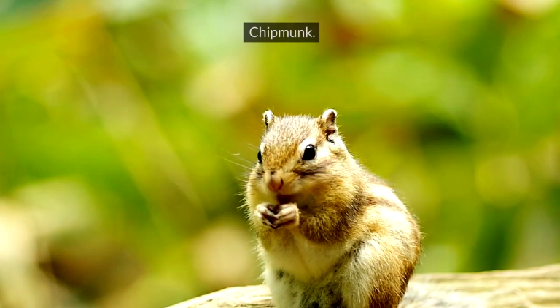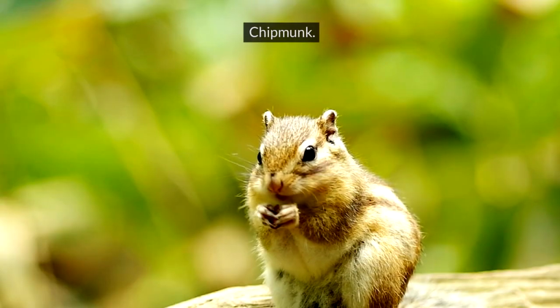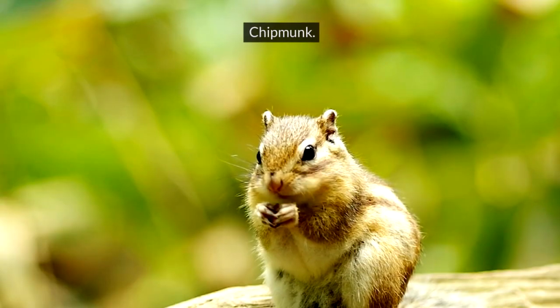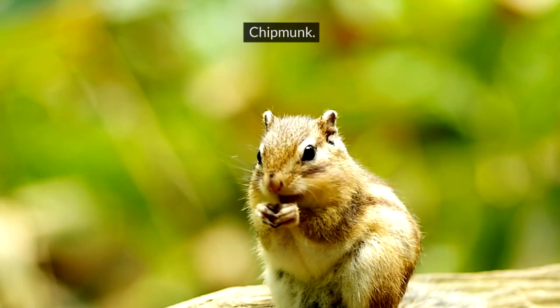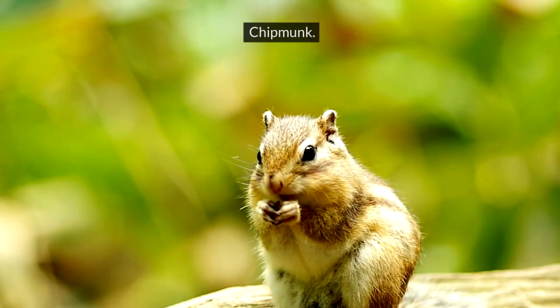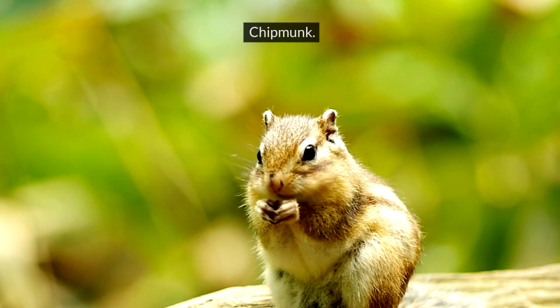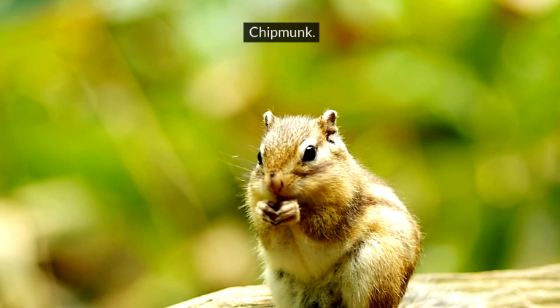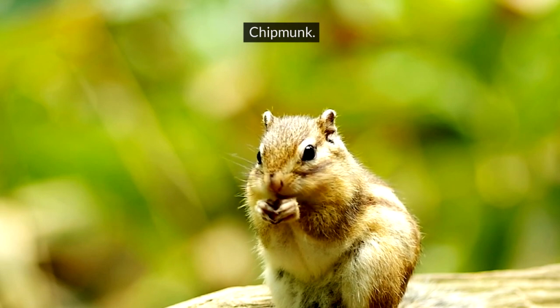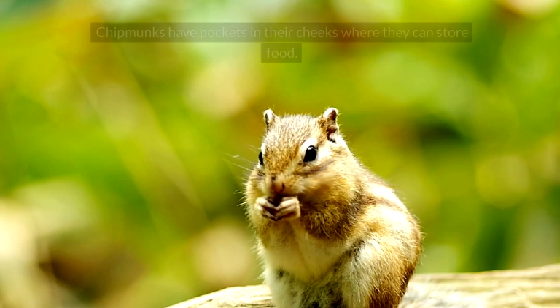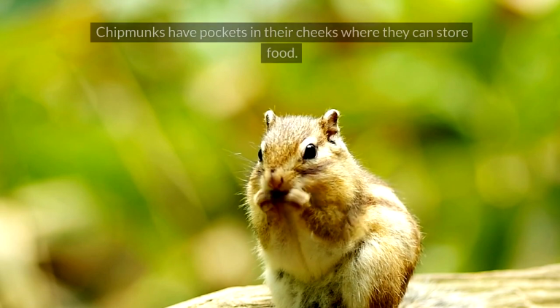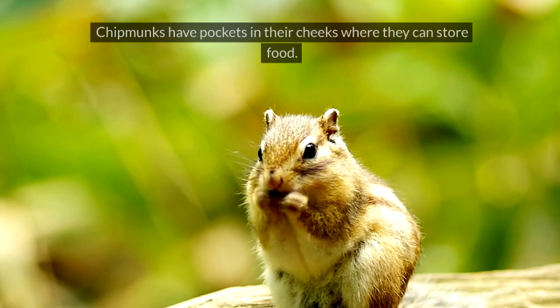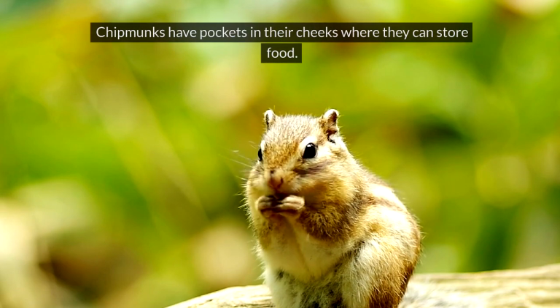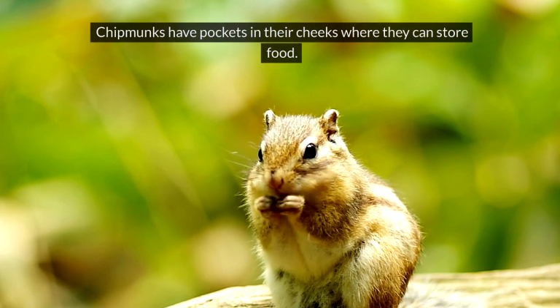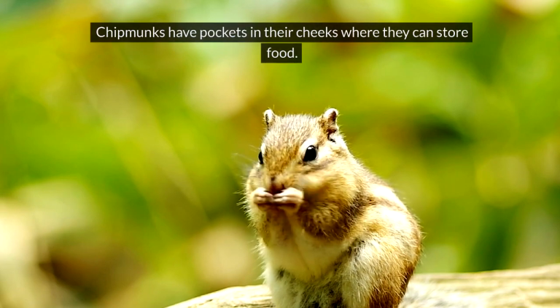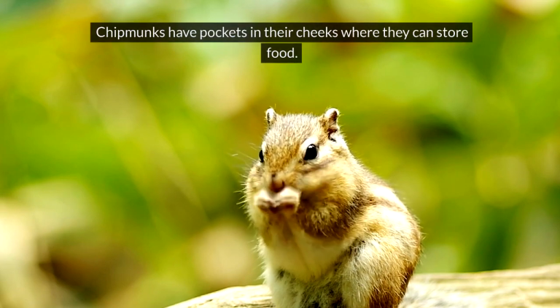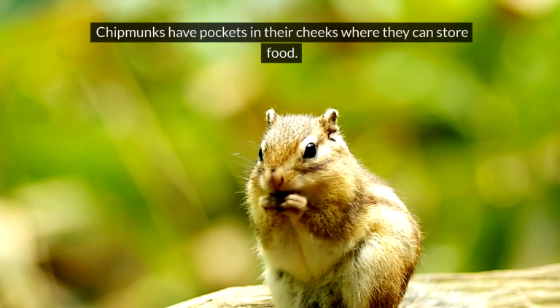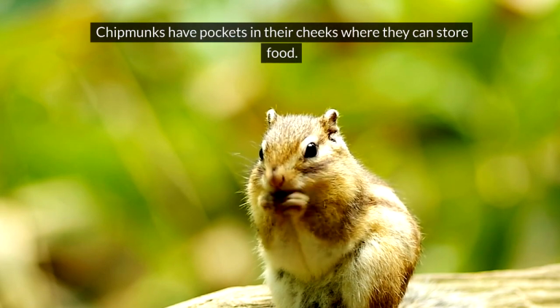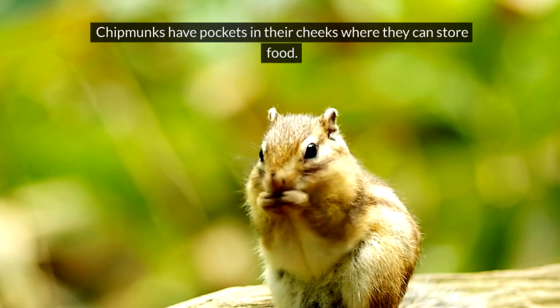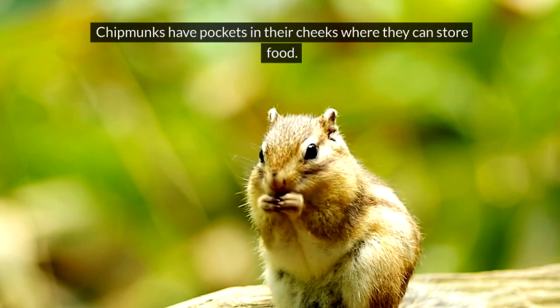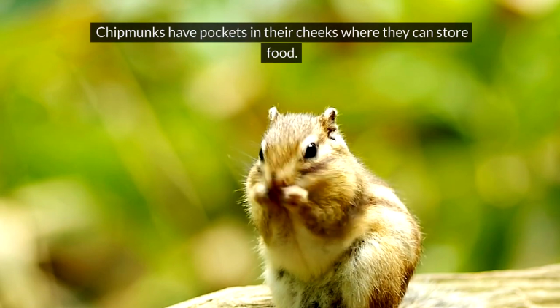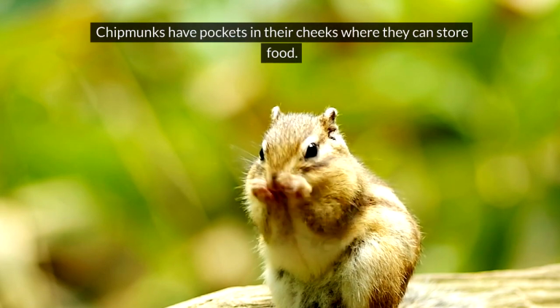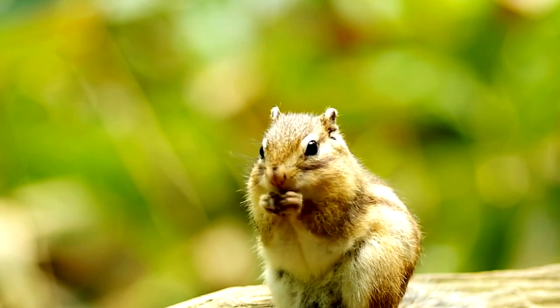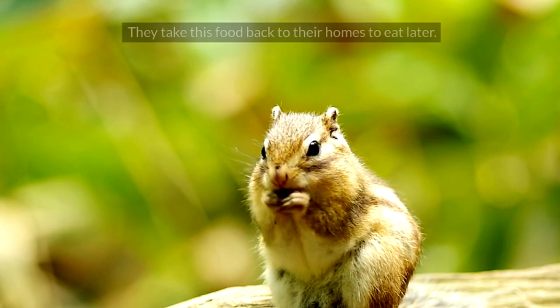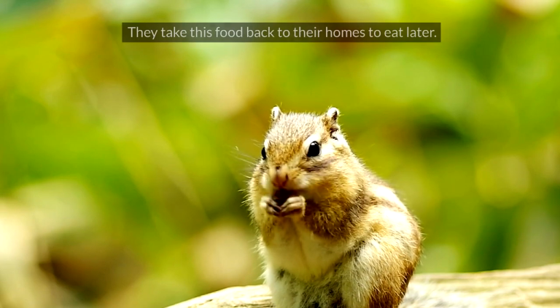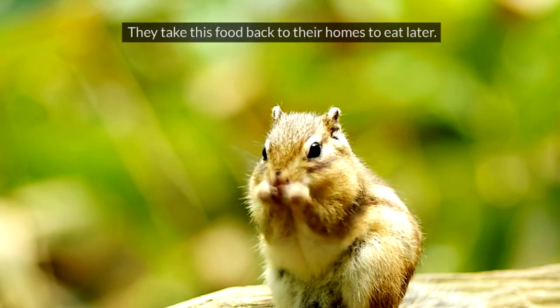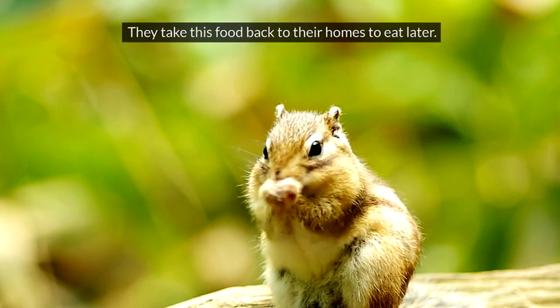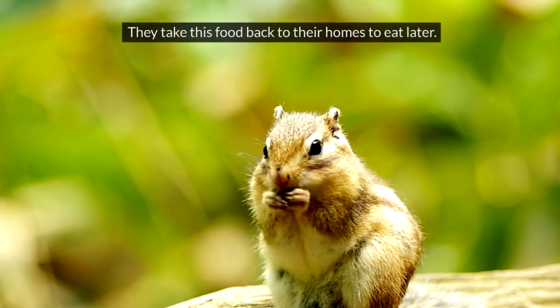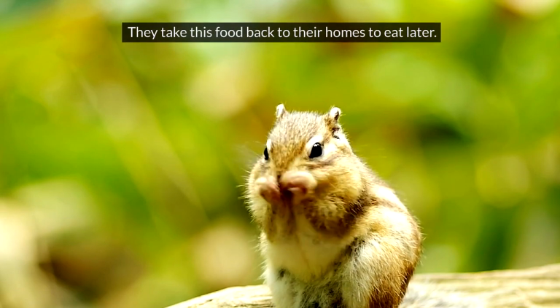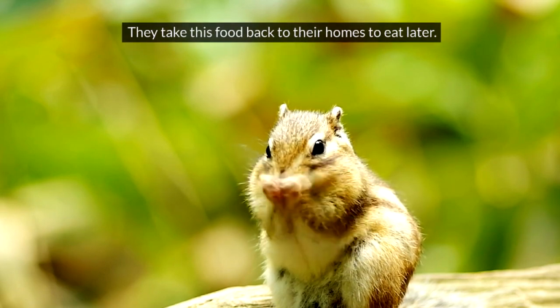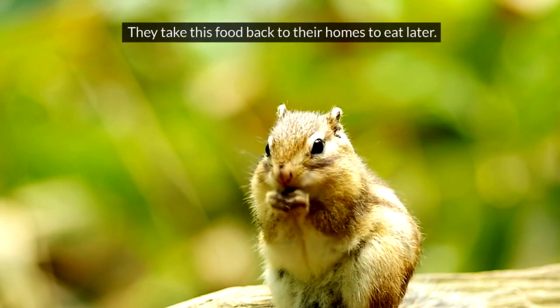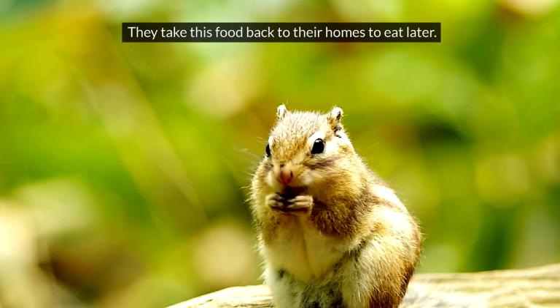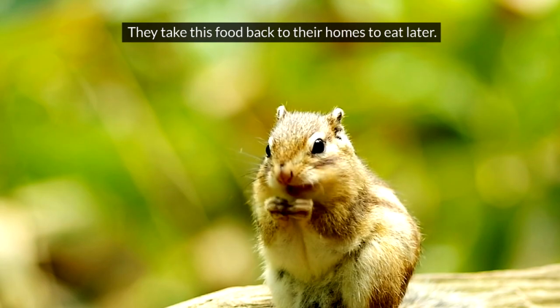Chipmunk. Chipmunks have pockets in their cheeks where they can store food. They take this food back to their homes to eat later.